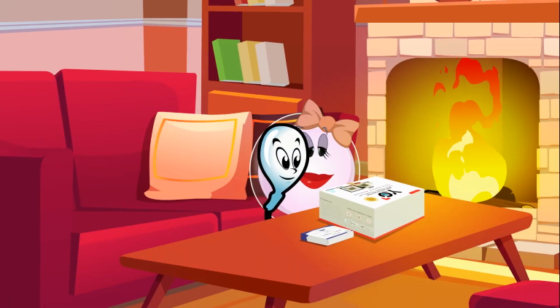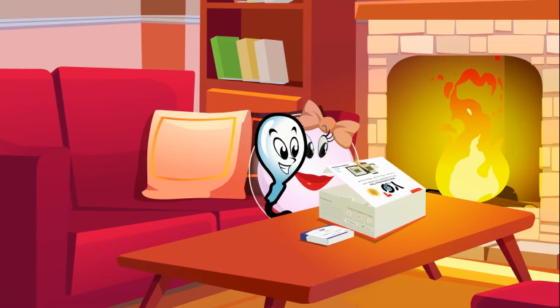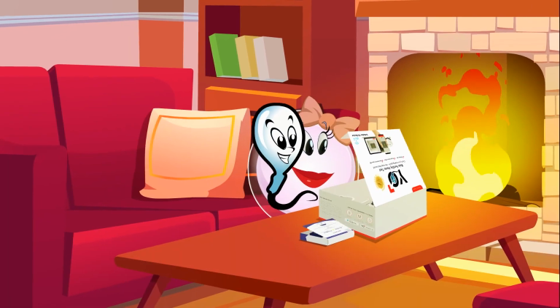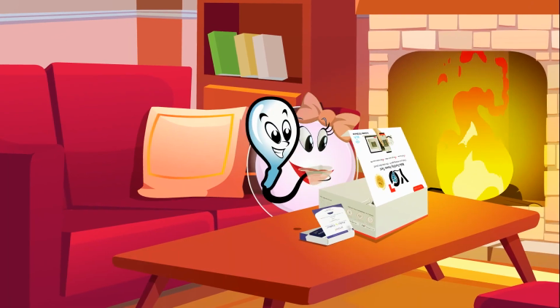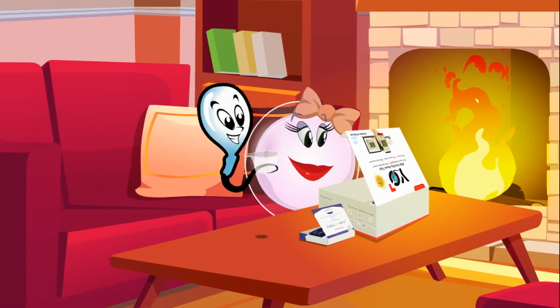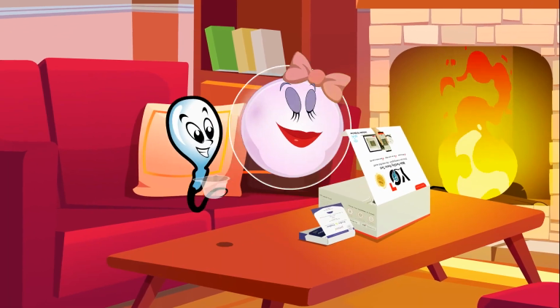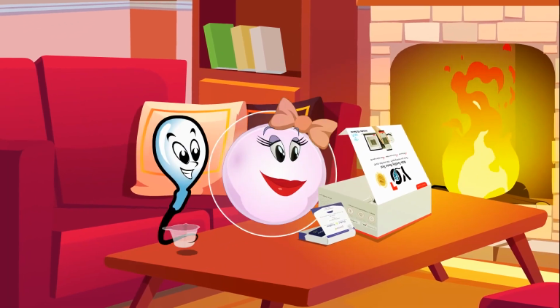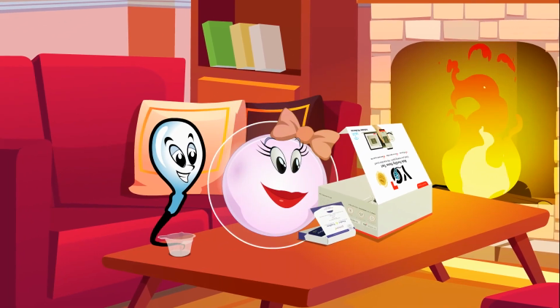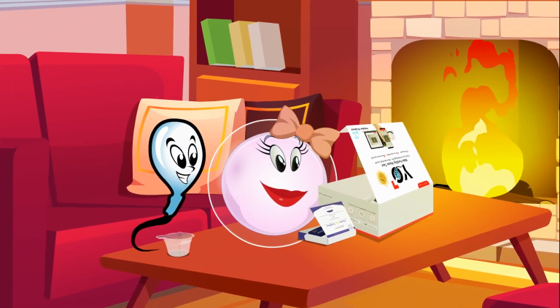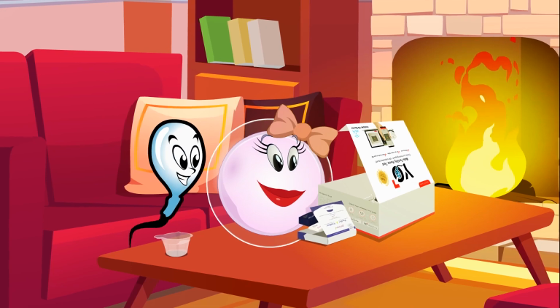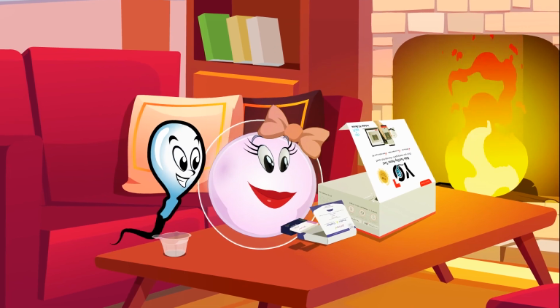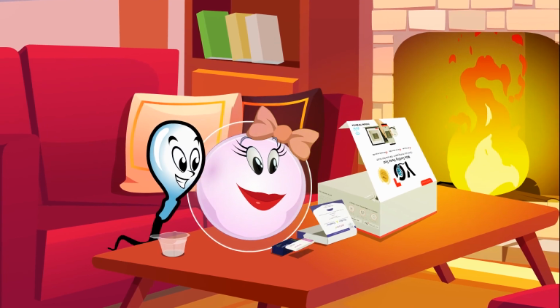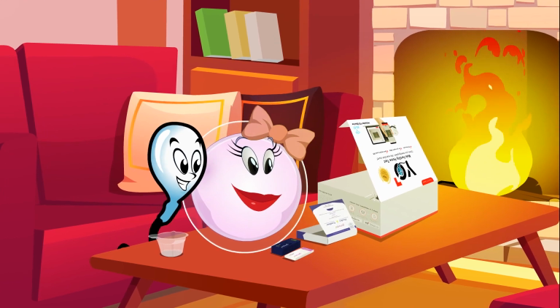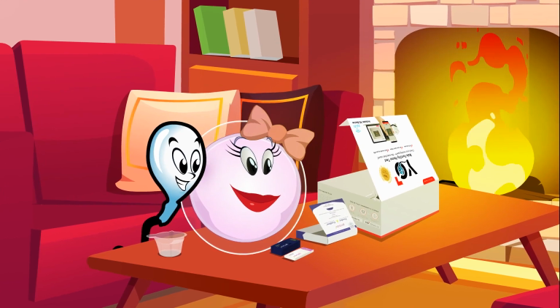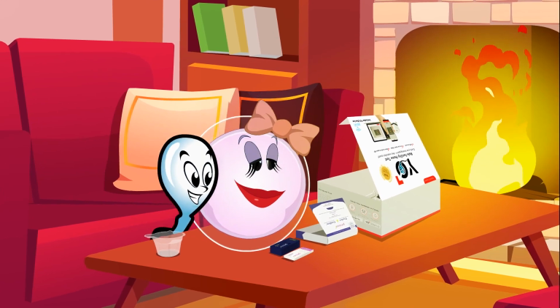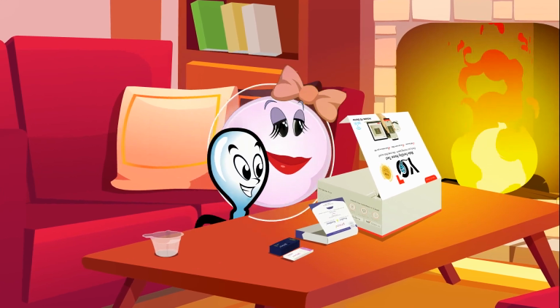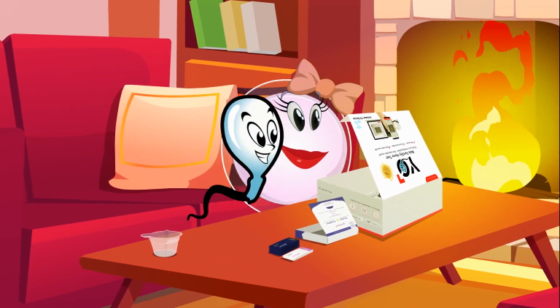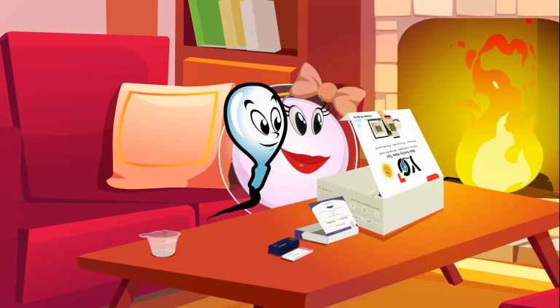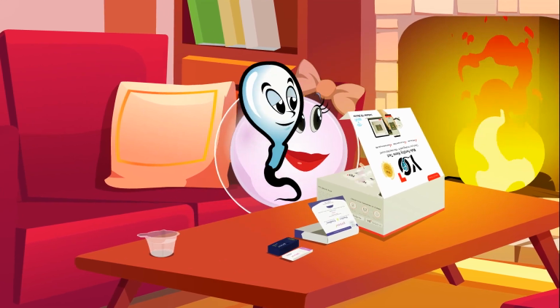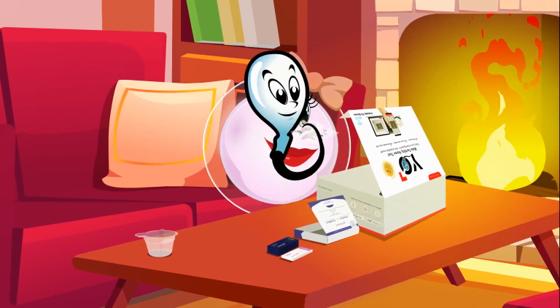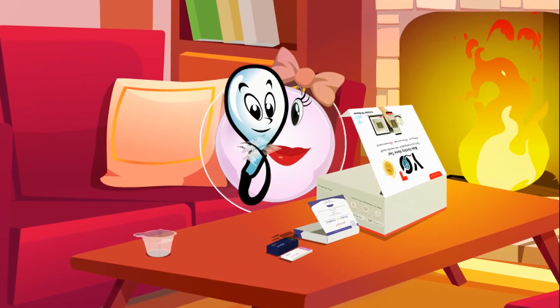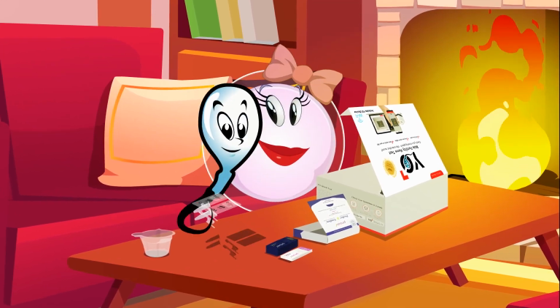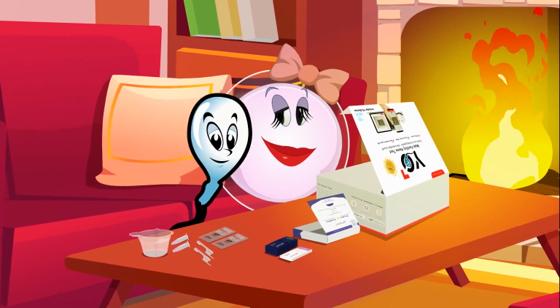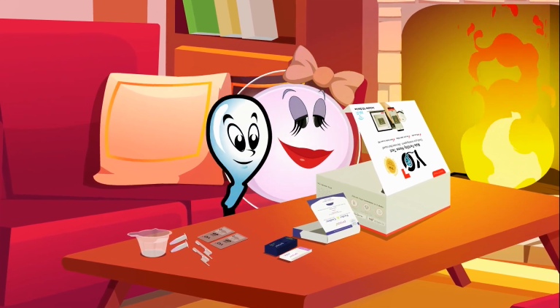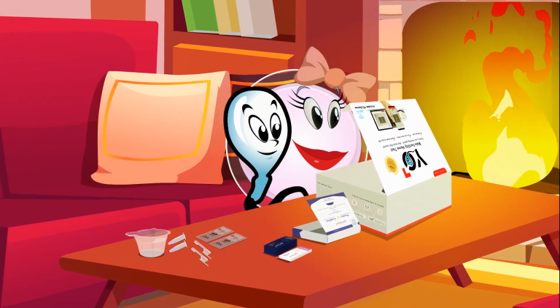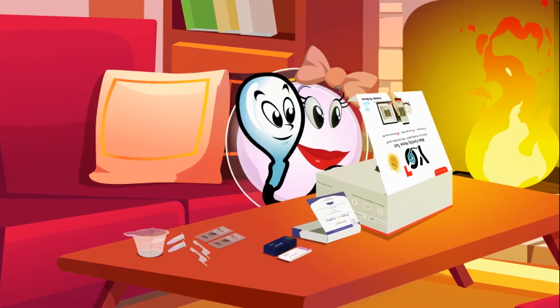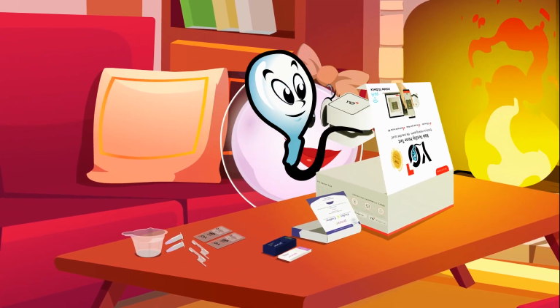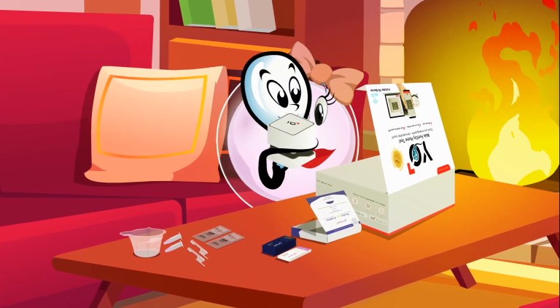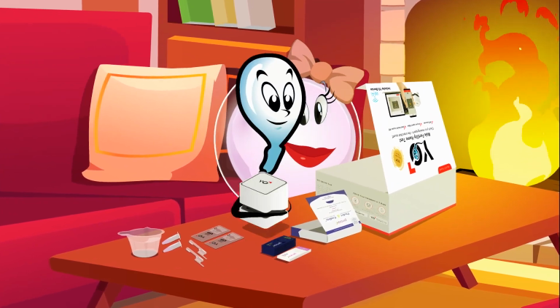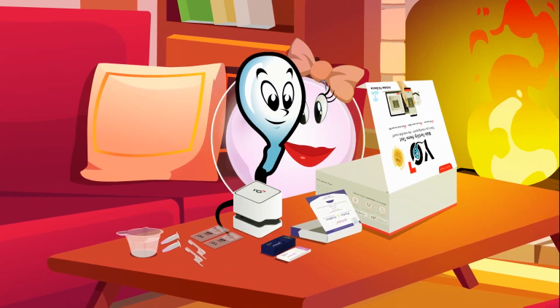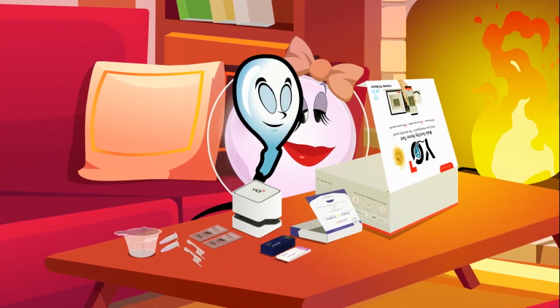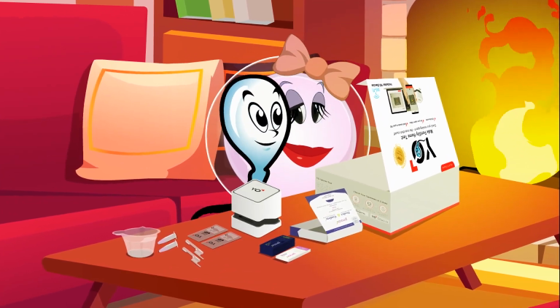The Yo sperm and egg fertility kit allows you to test these three critical factors privately in the comfort of home.